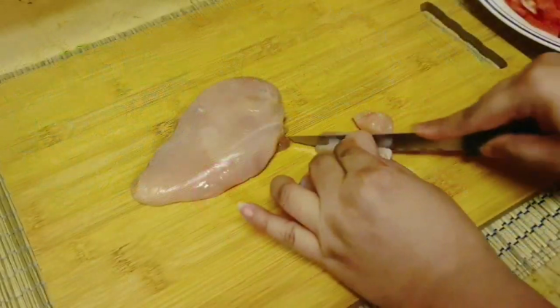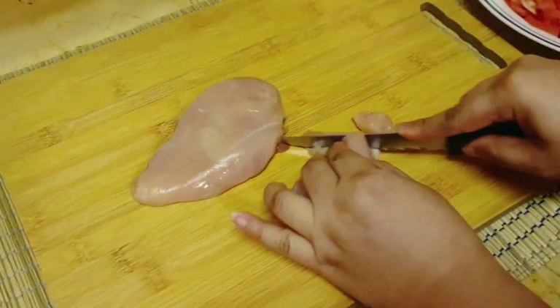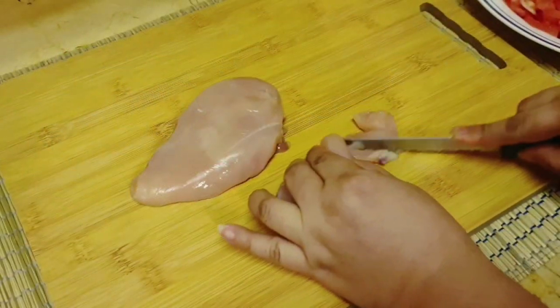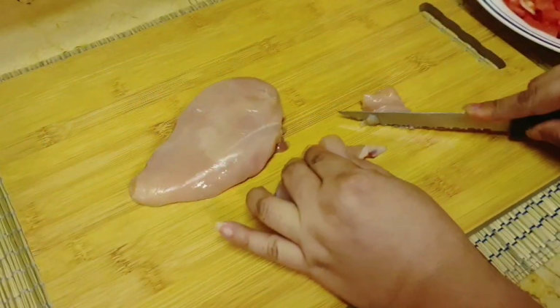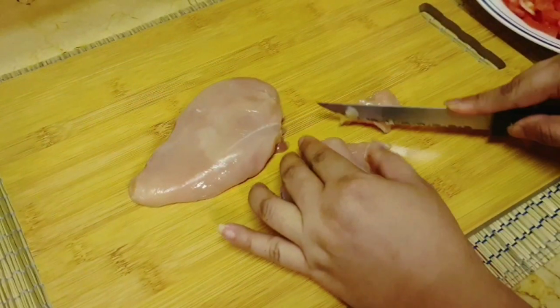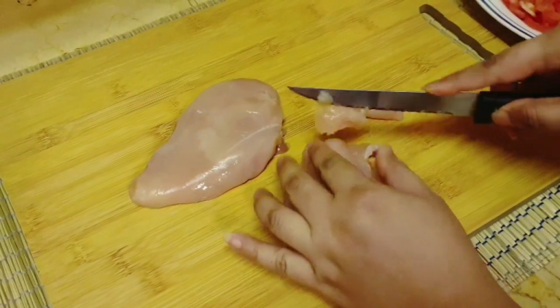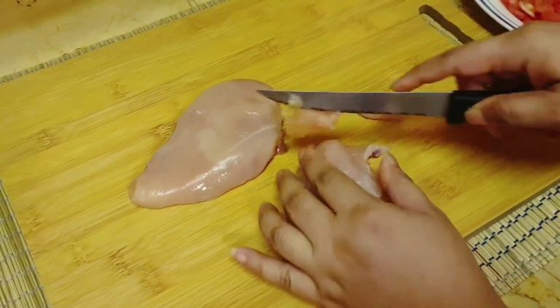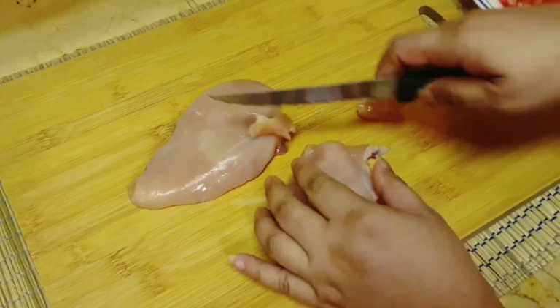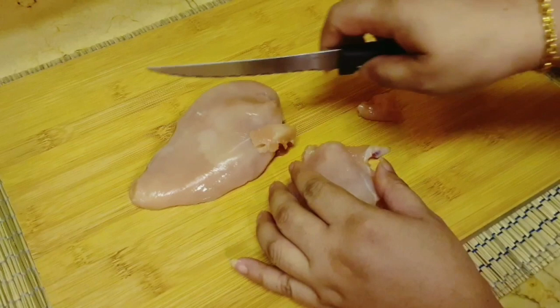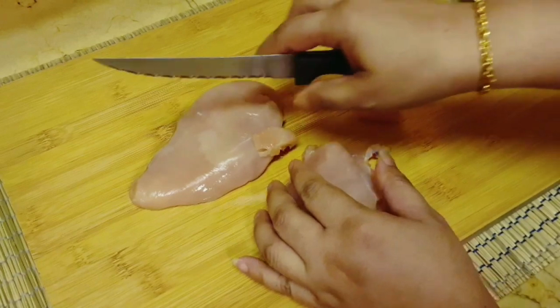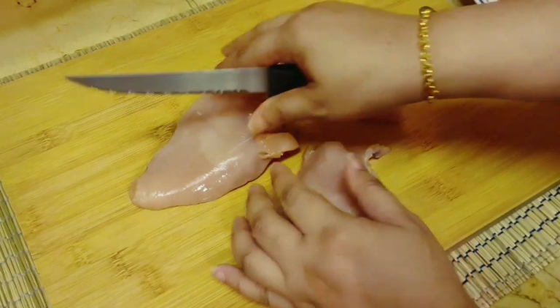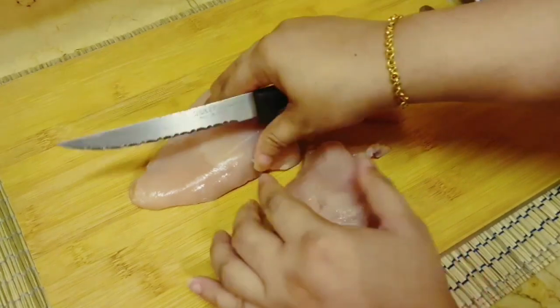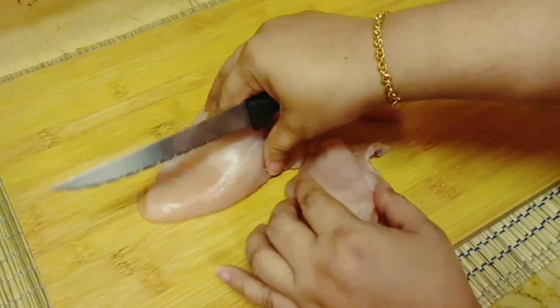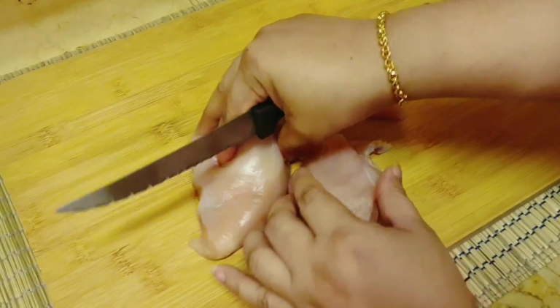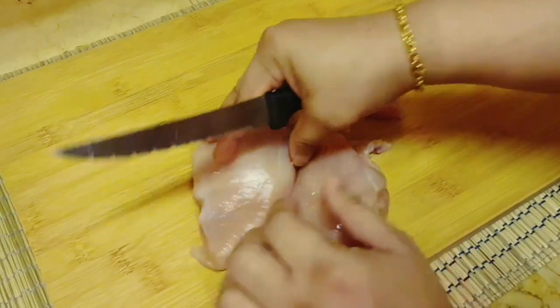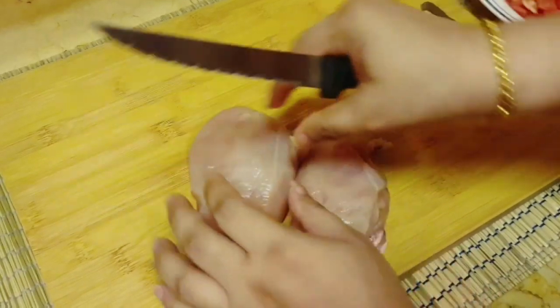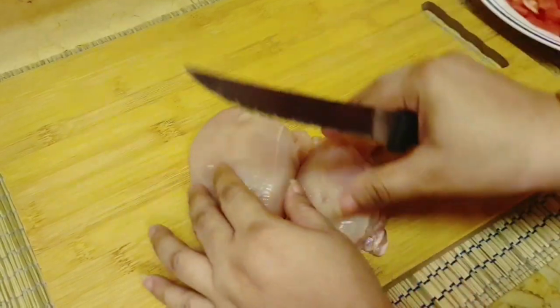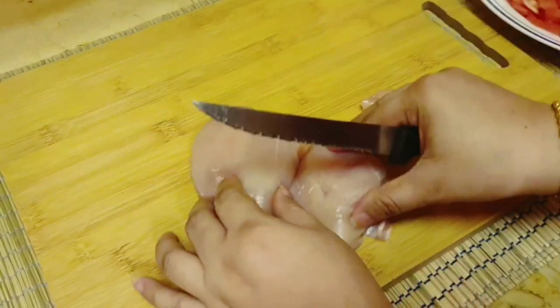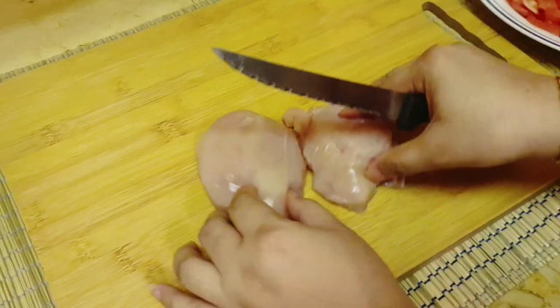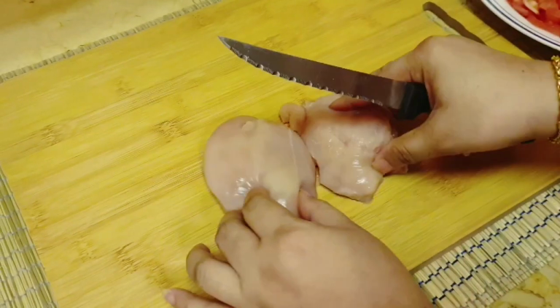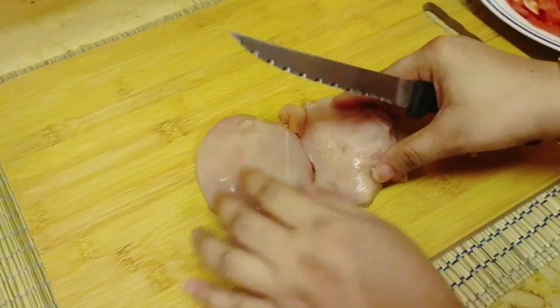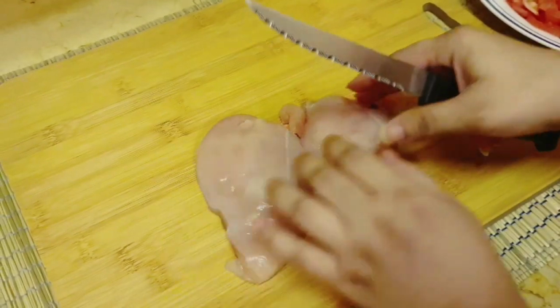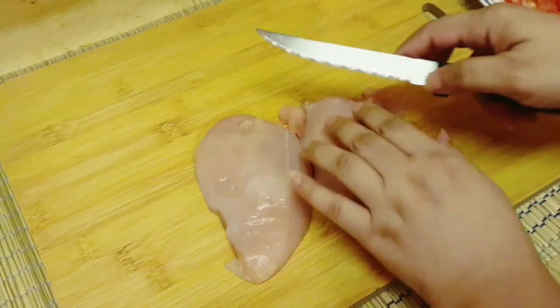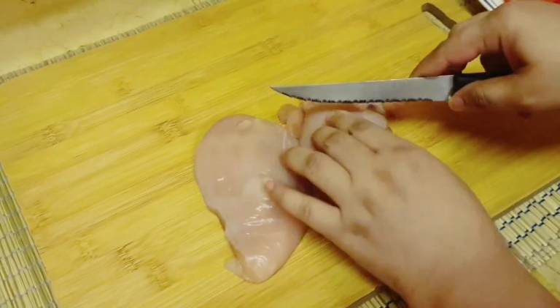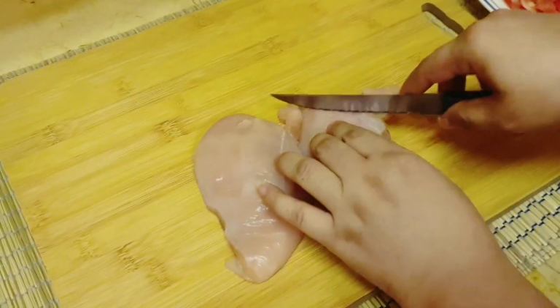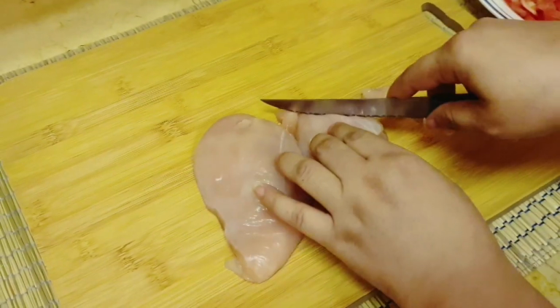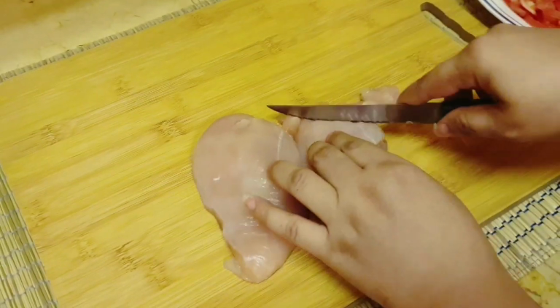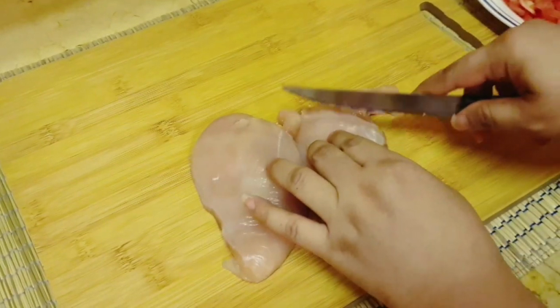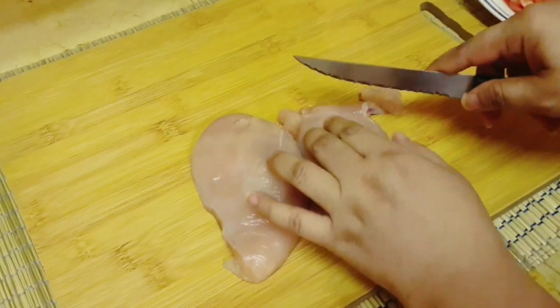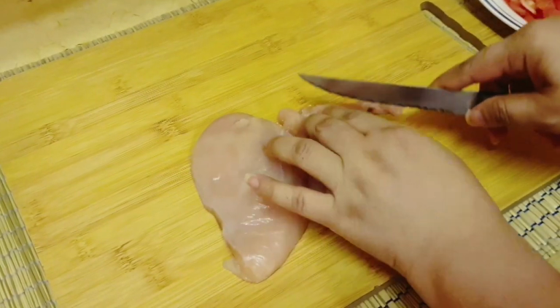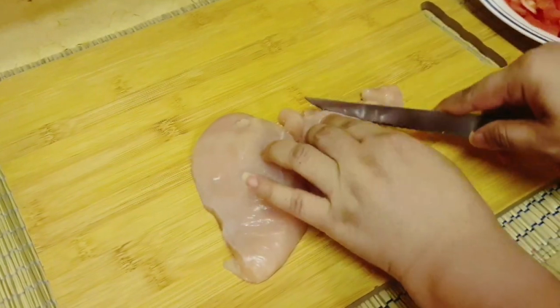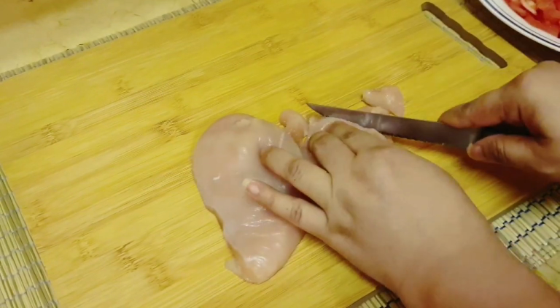The chicken is going to be fried or boiled.